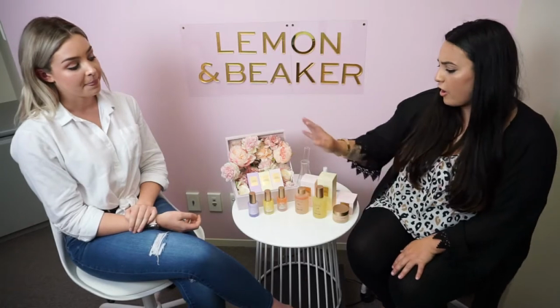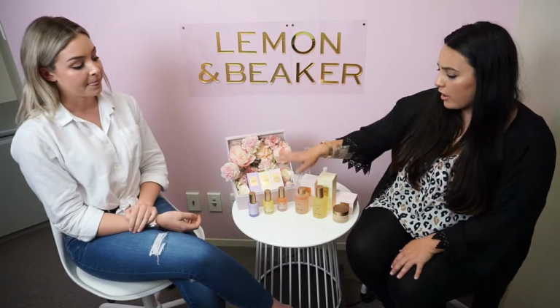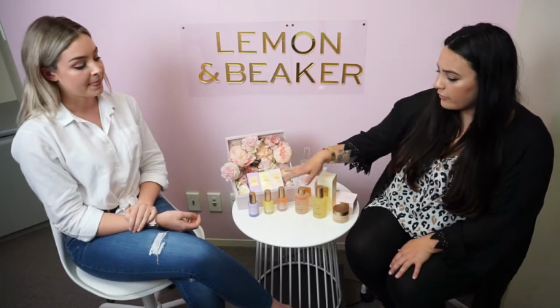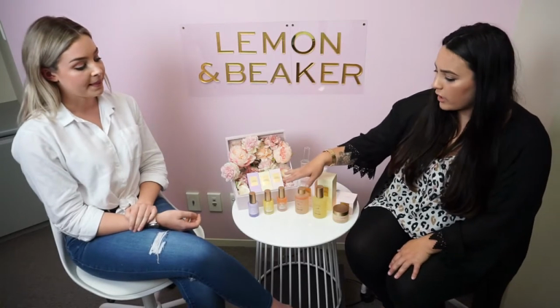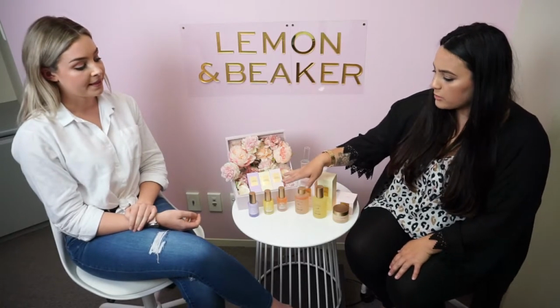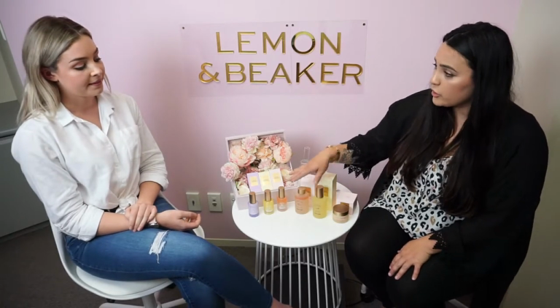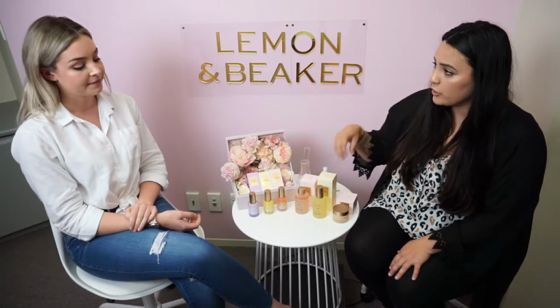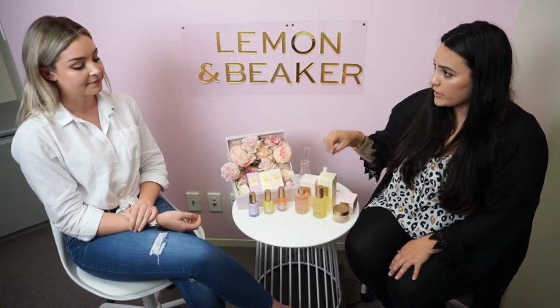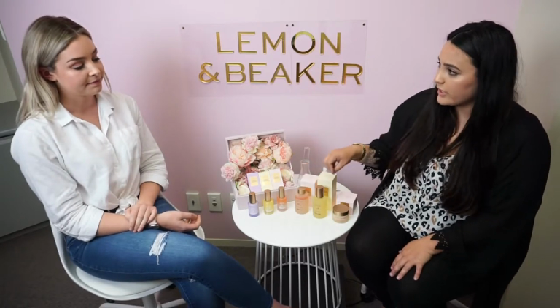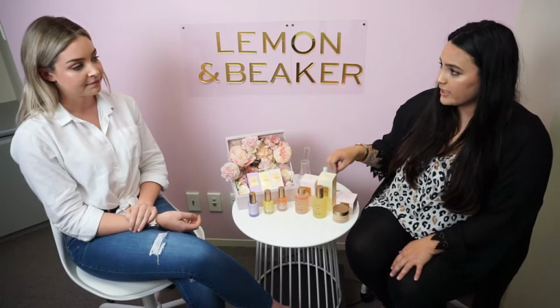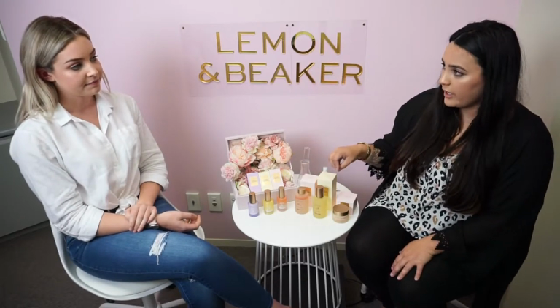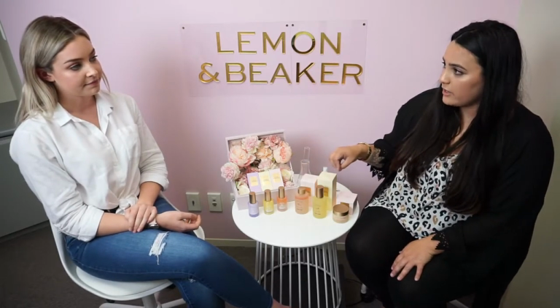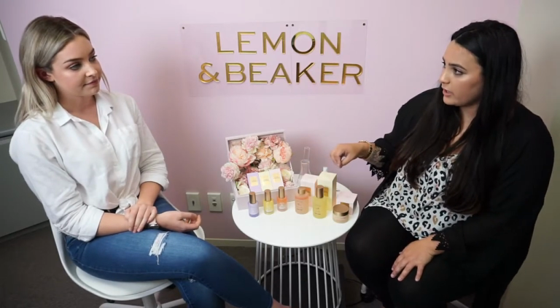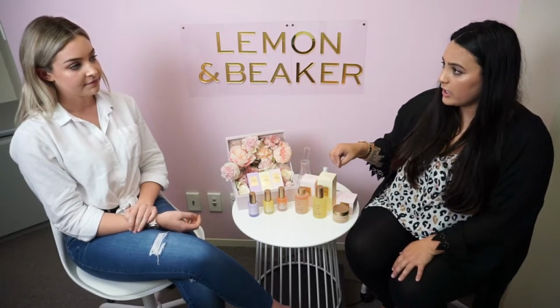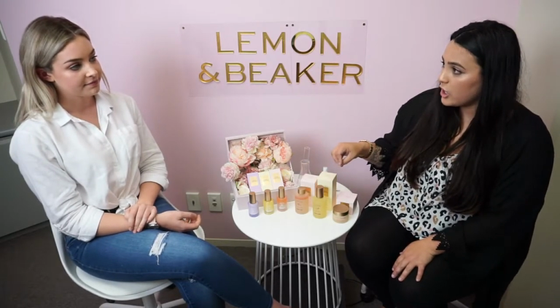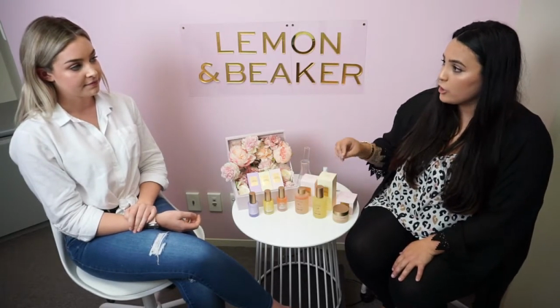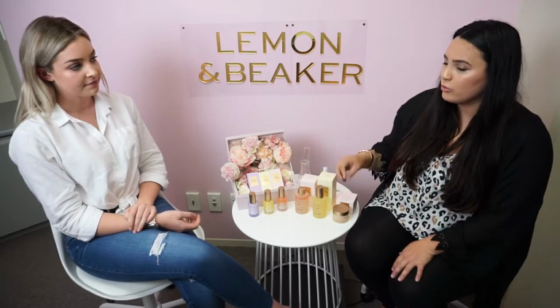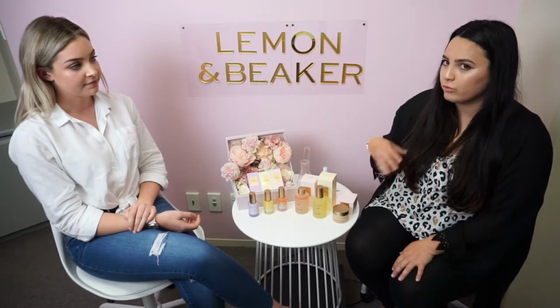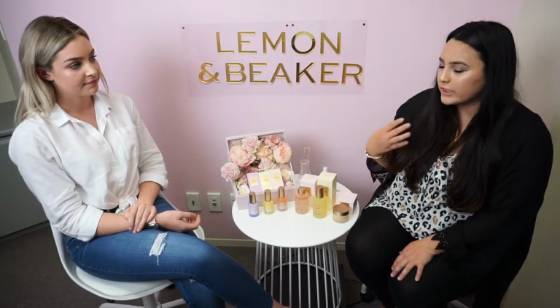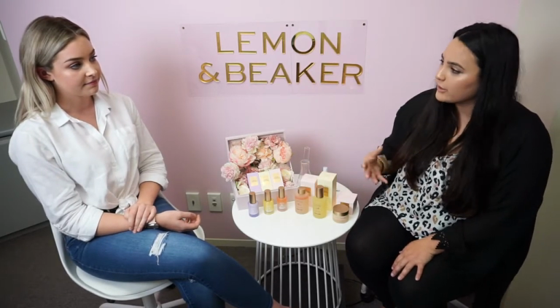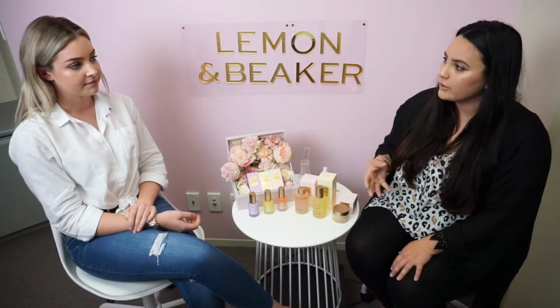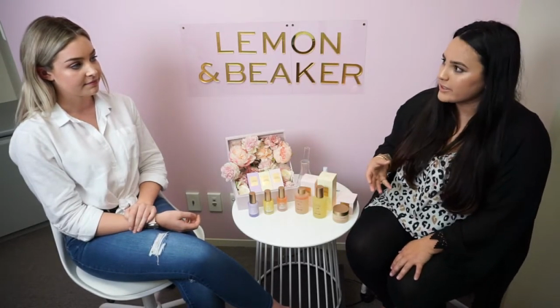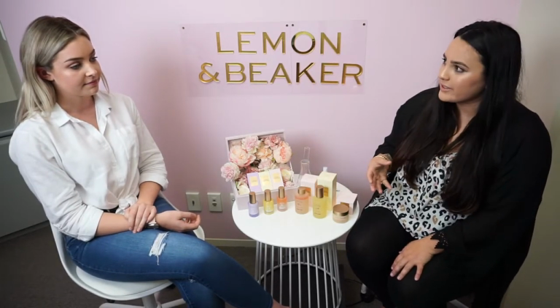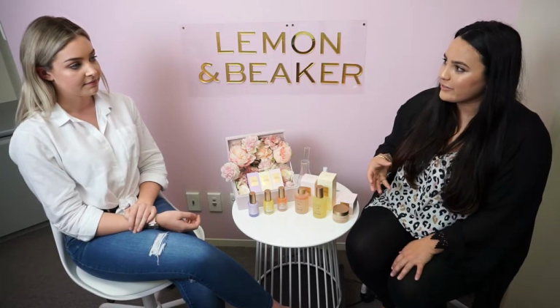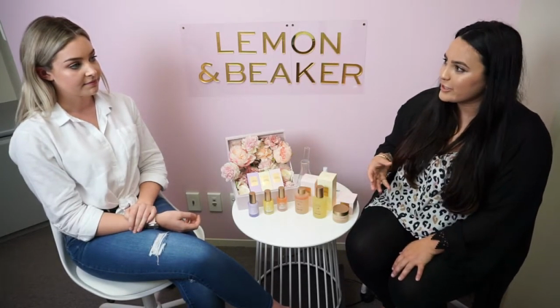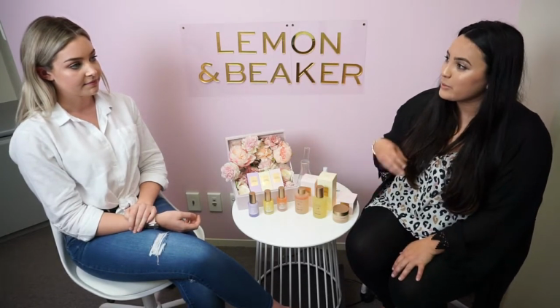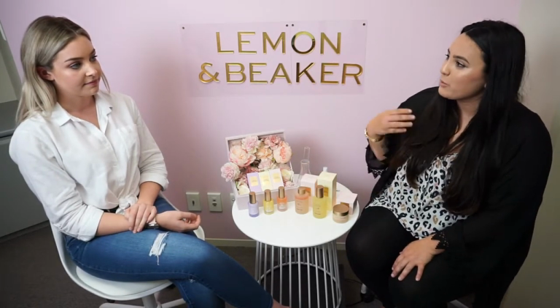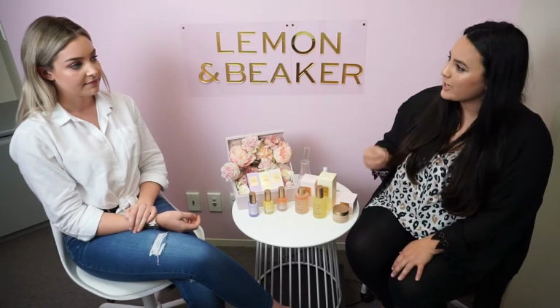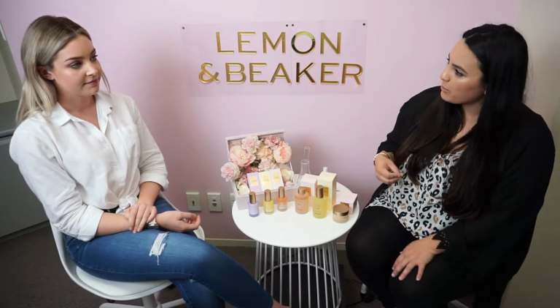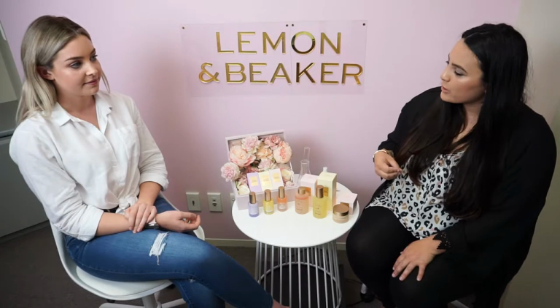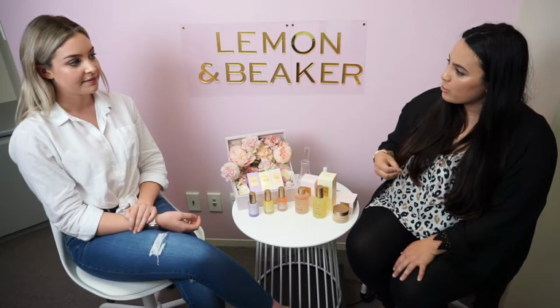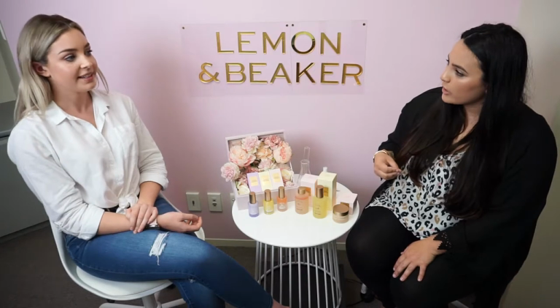I find when you're using this in the evening you really notice the difference when you wake up in the morning.